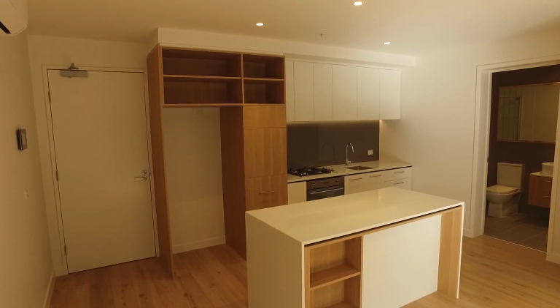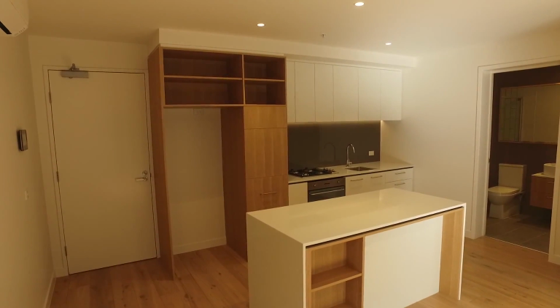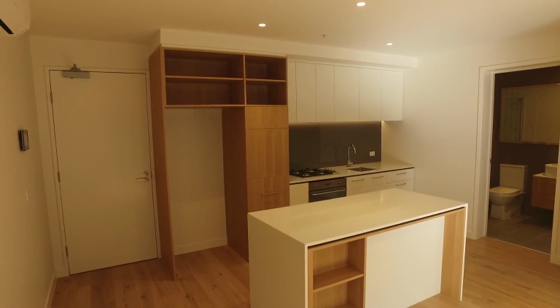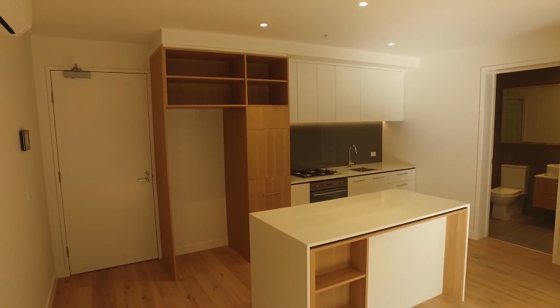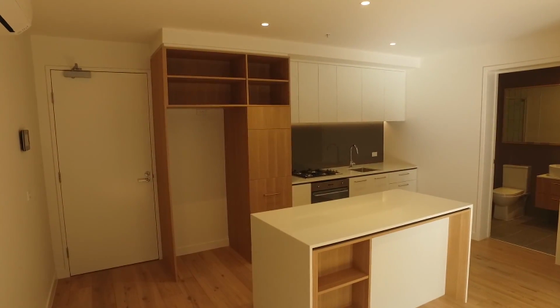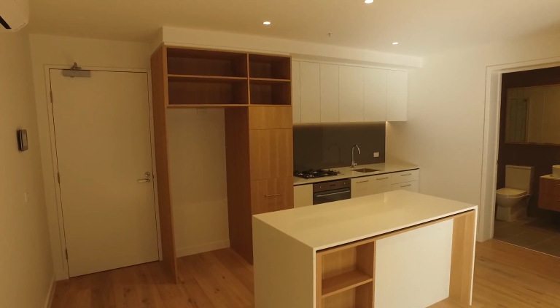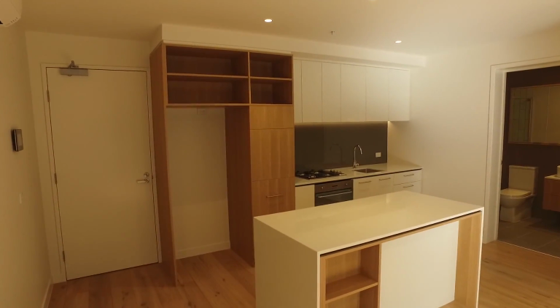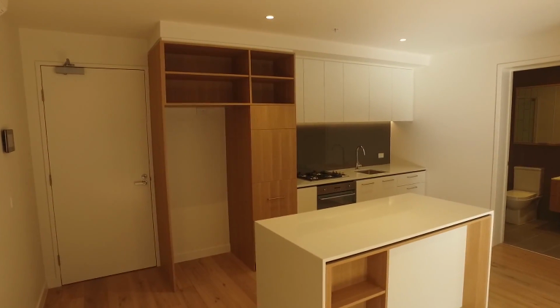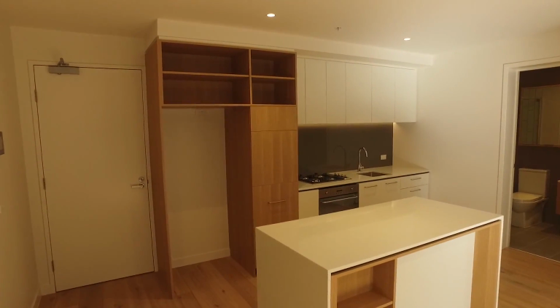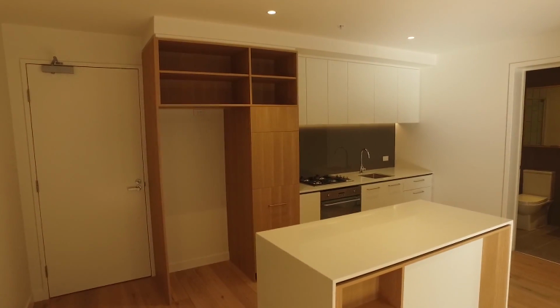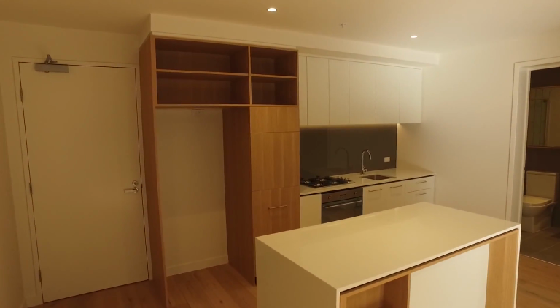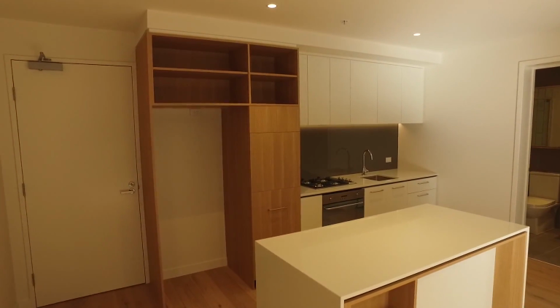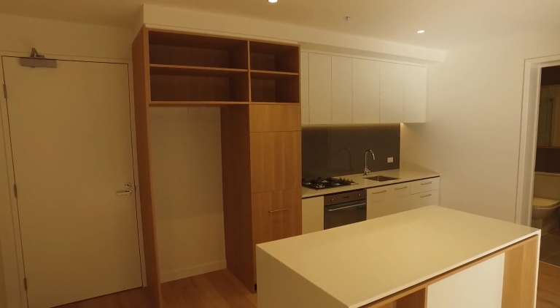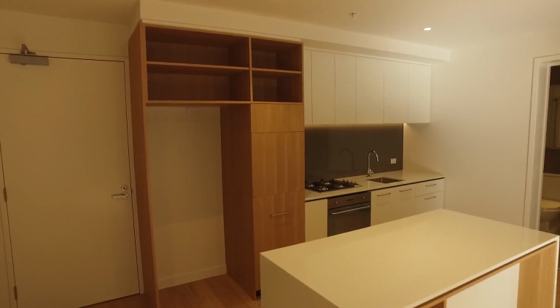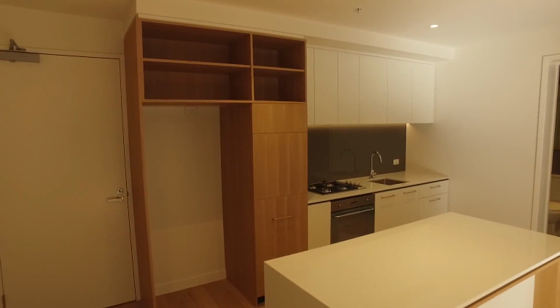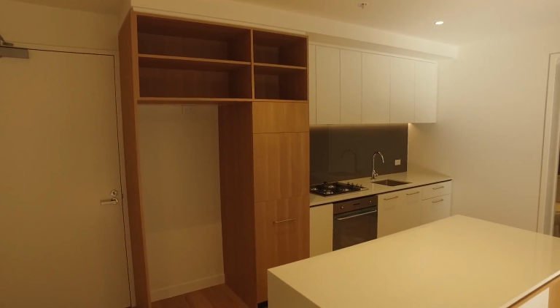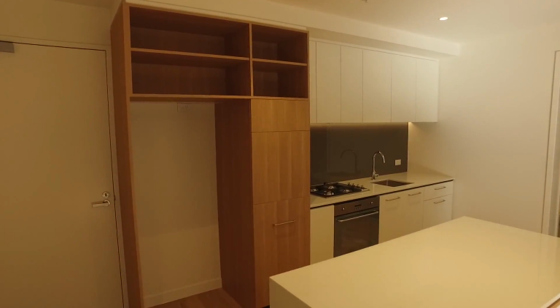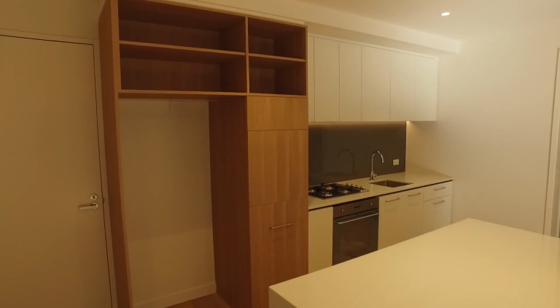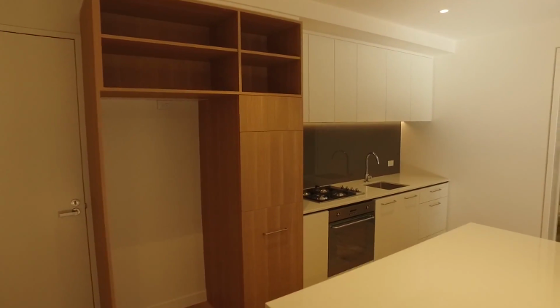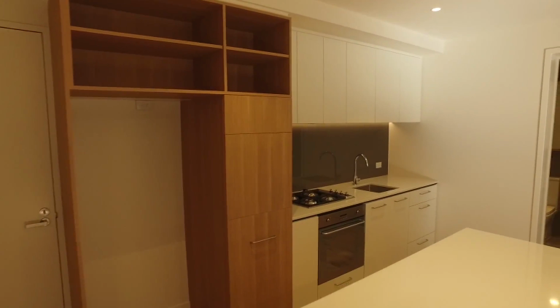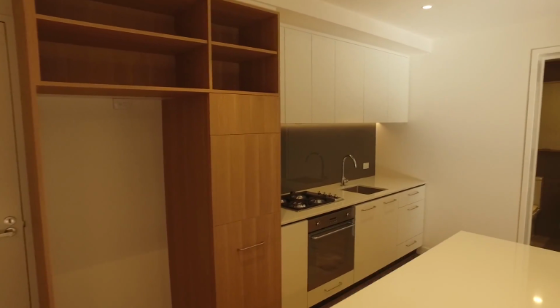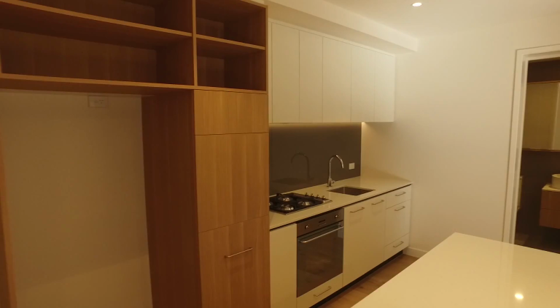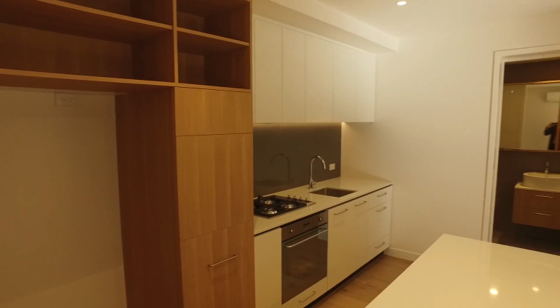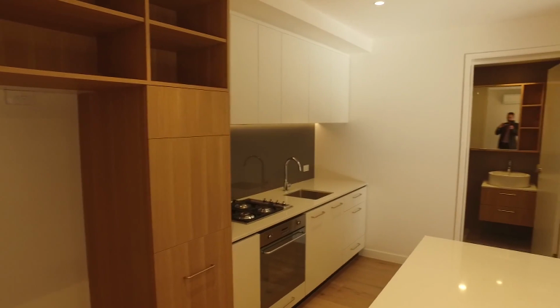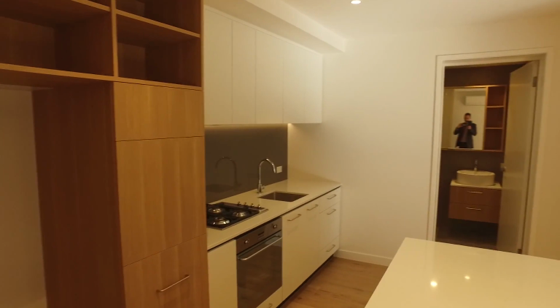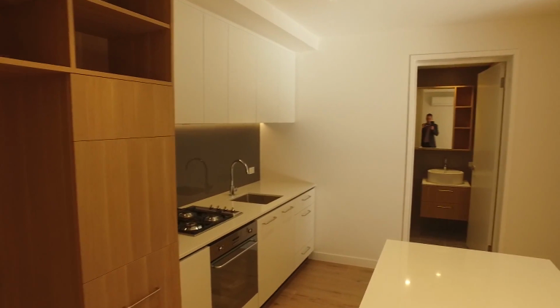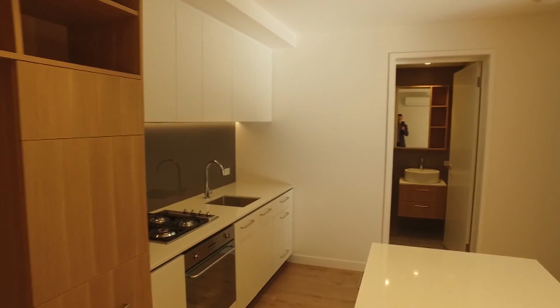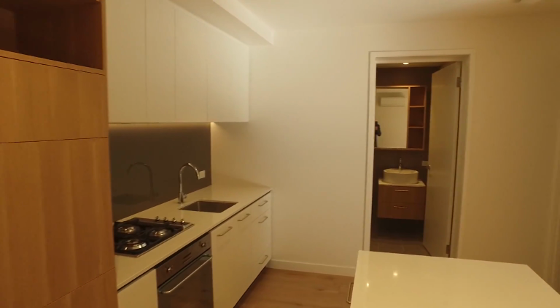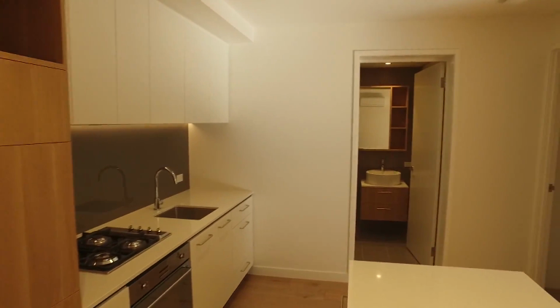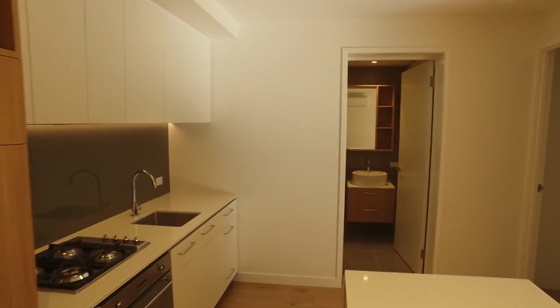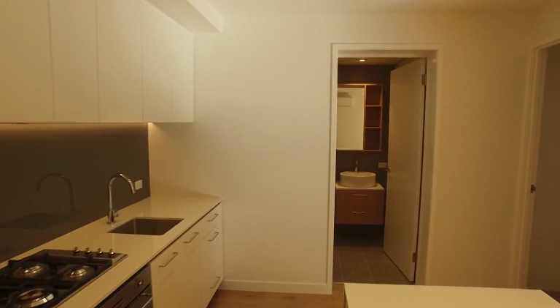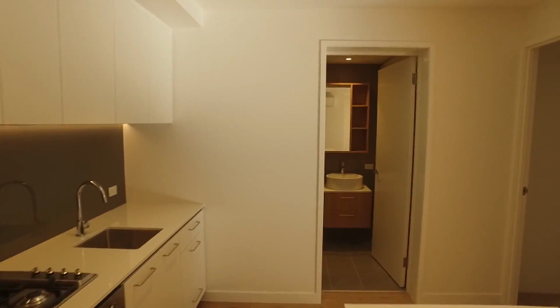The kitchen is huge and nice and modern, with plenty of bench space and heaps of cabinet space for all of your pantry needs.